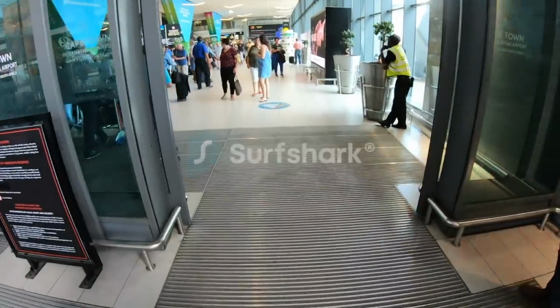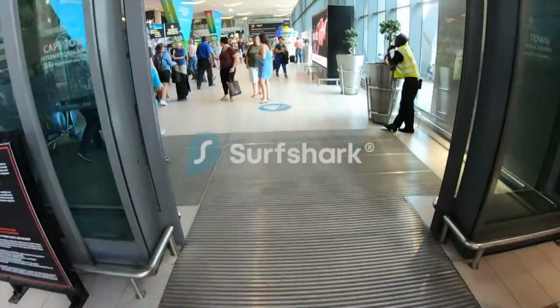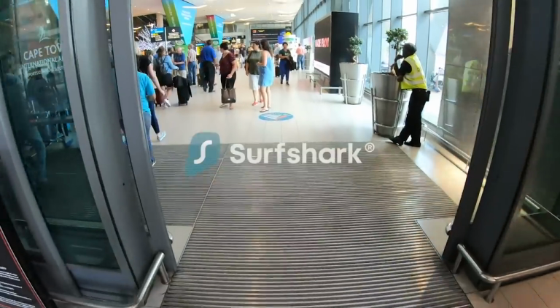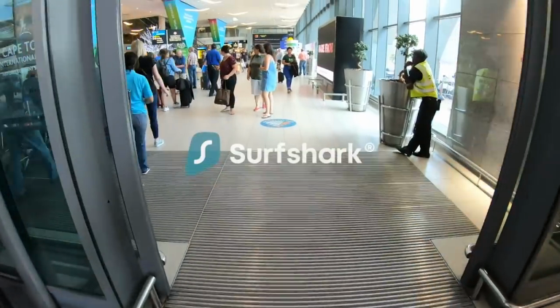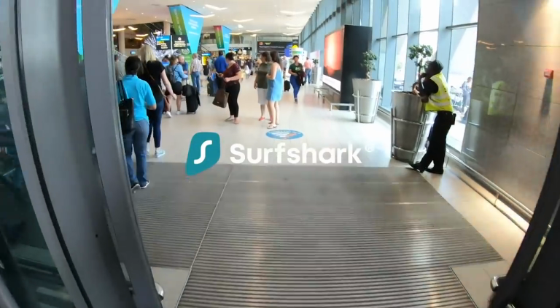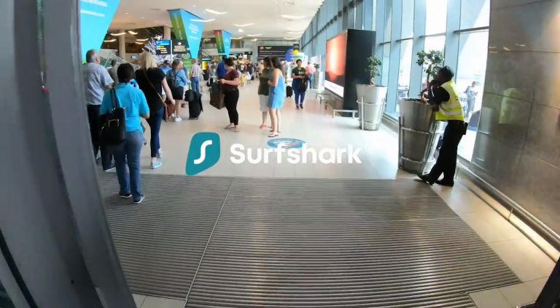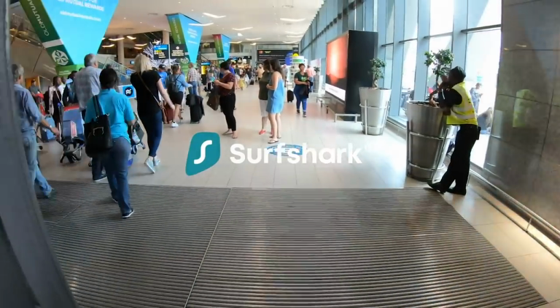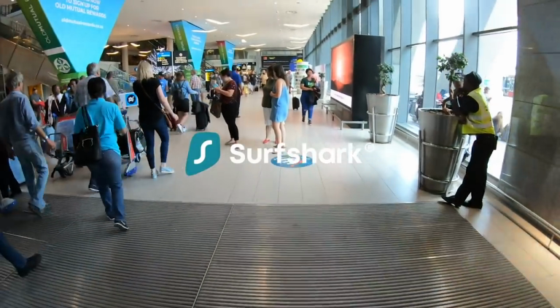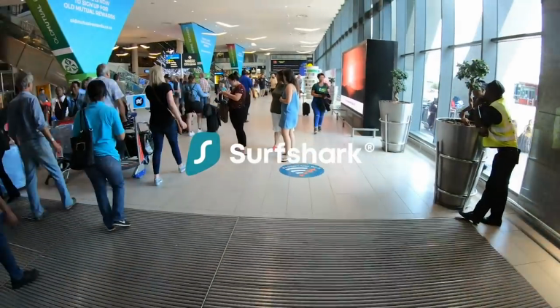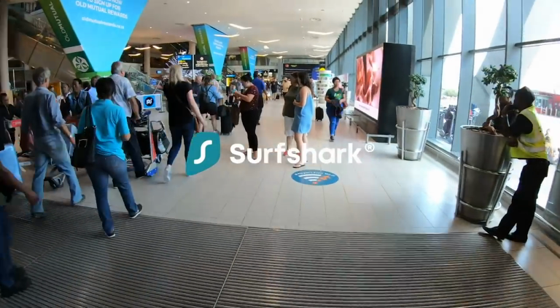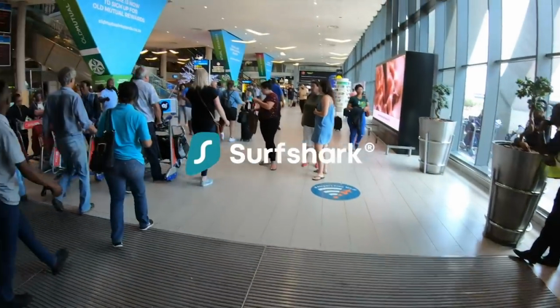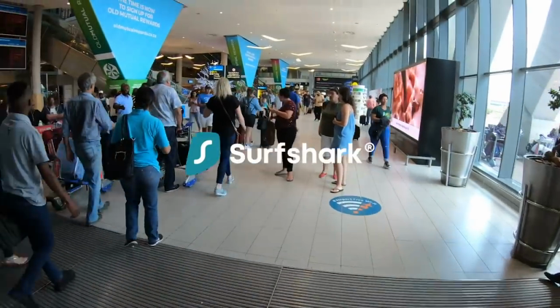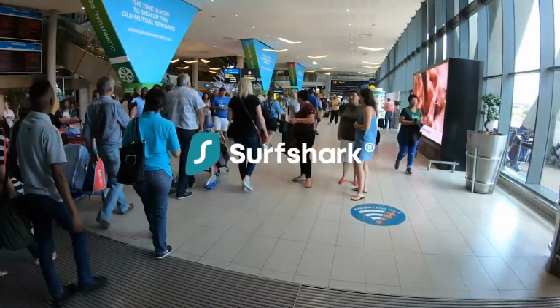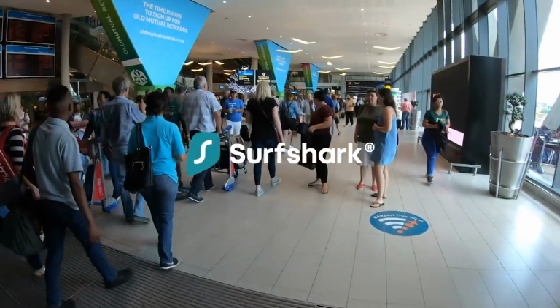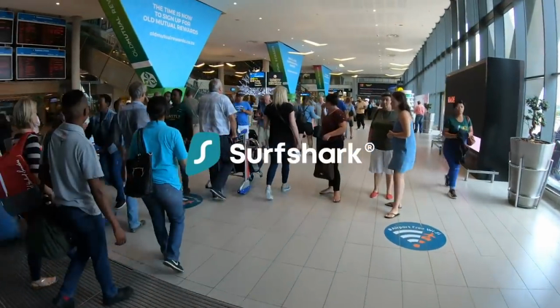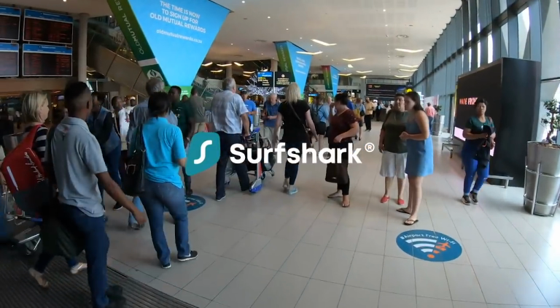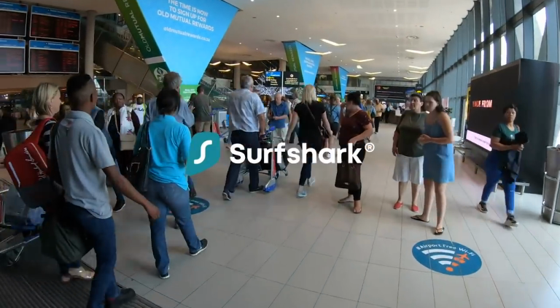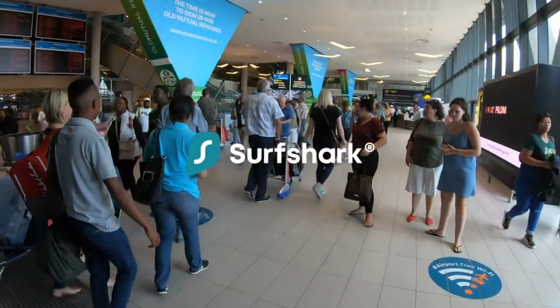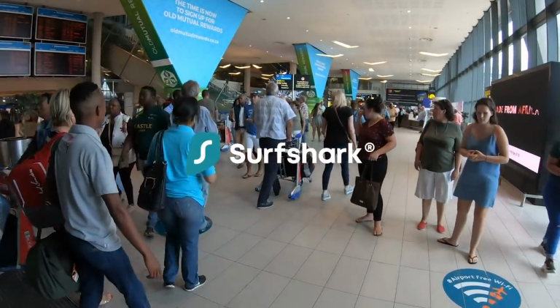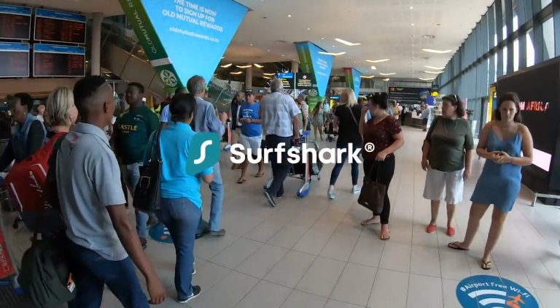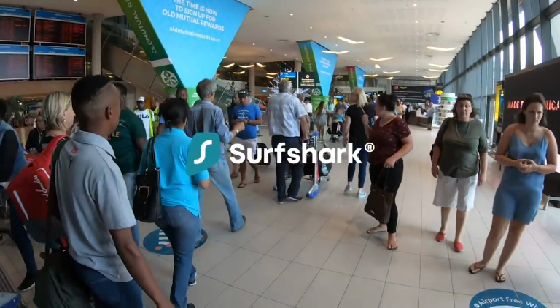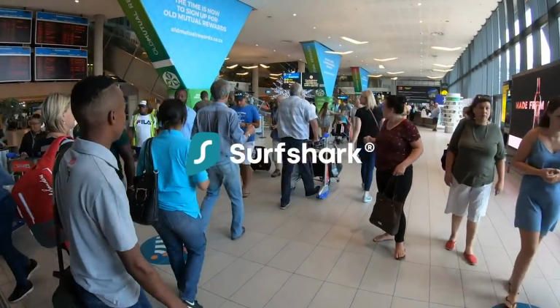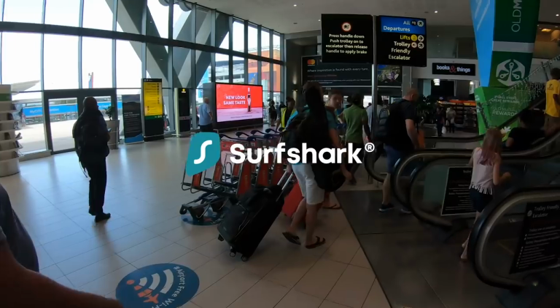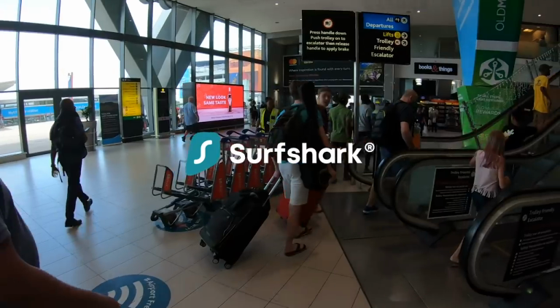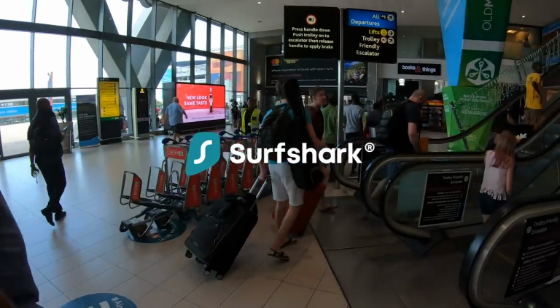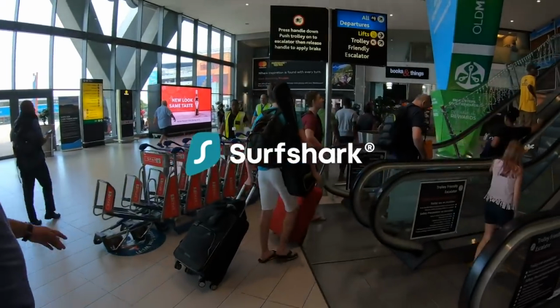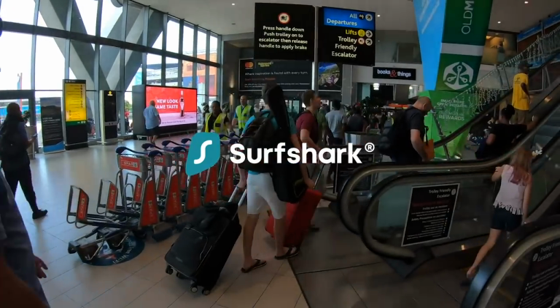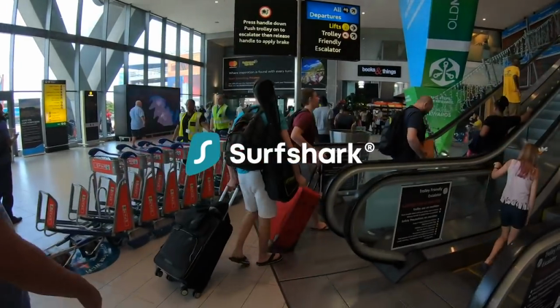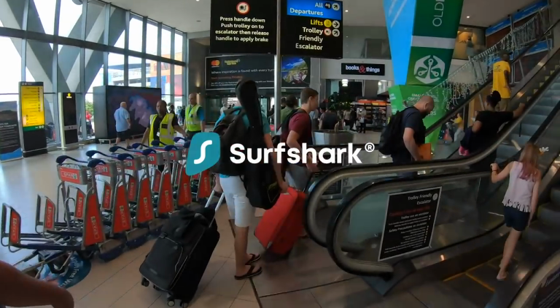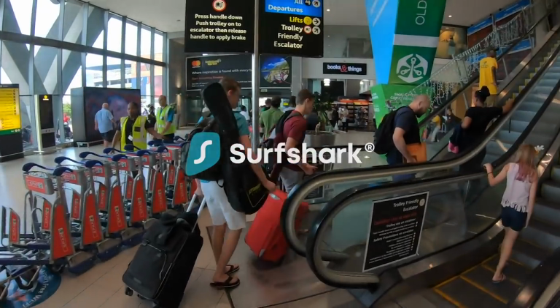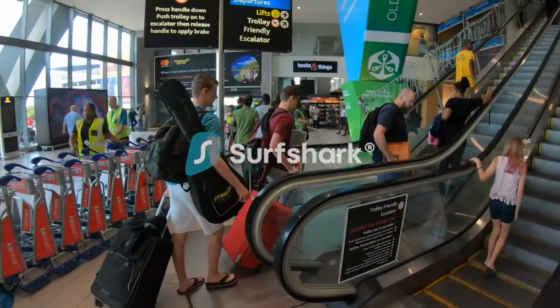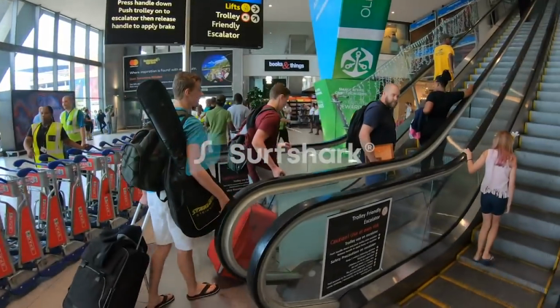Before we start today, I'd just like to say a big thanks to Surfshark for sponsoring this video. More about their excellent VPN service later in the video.